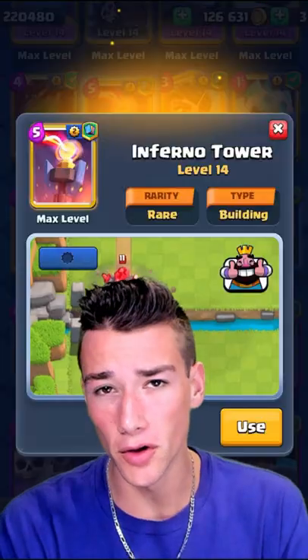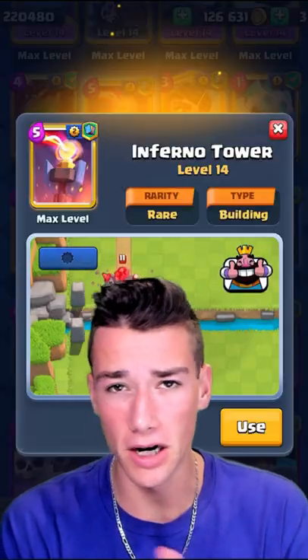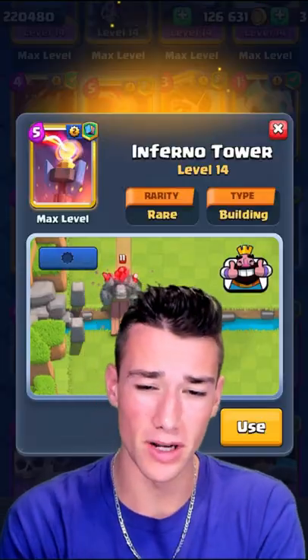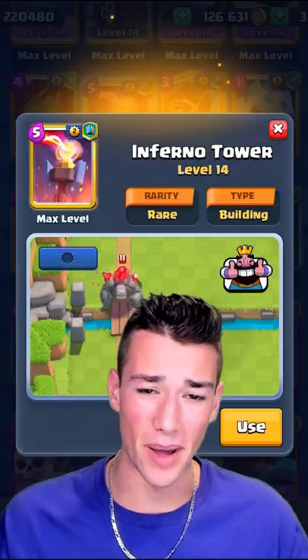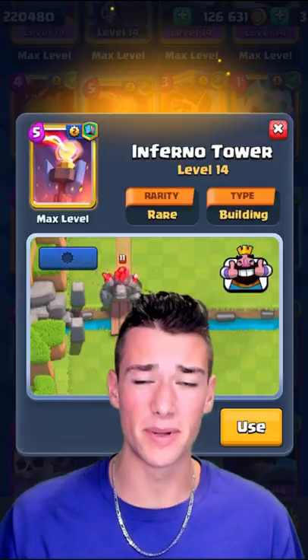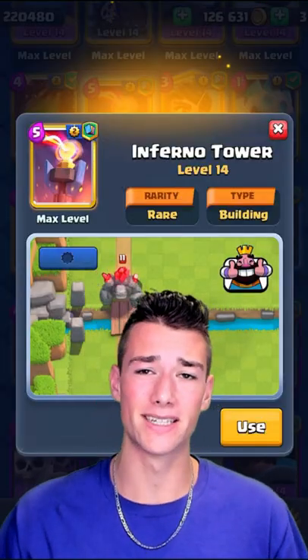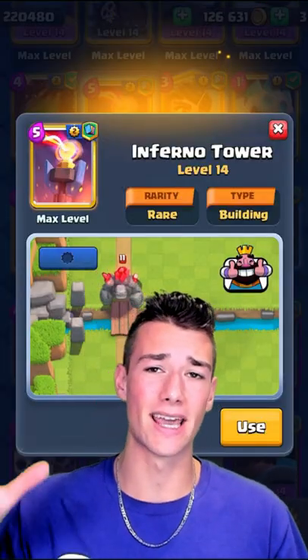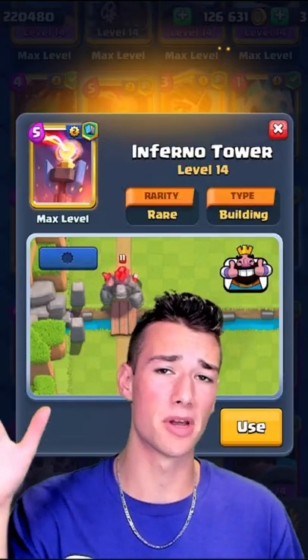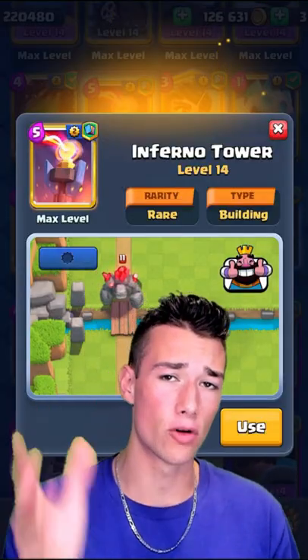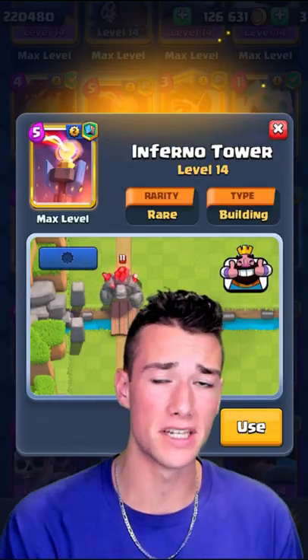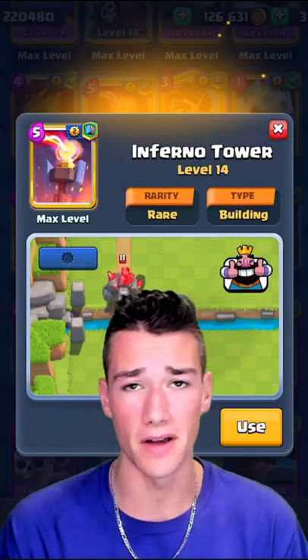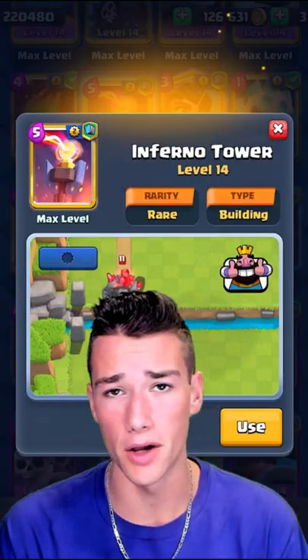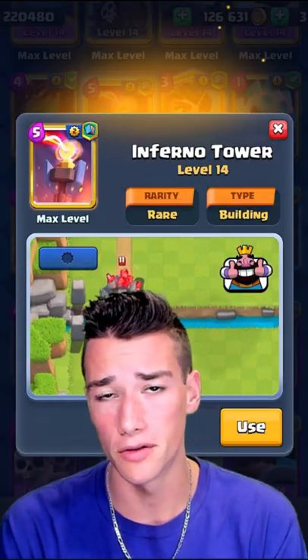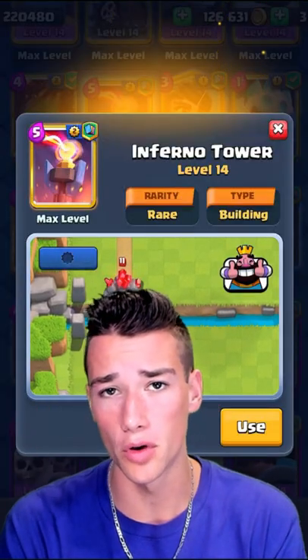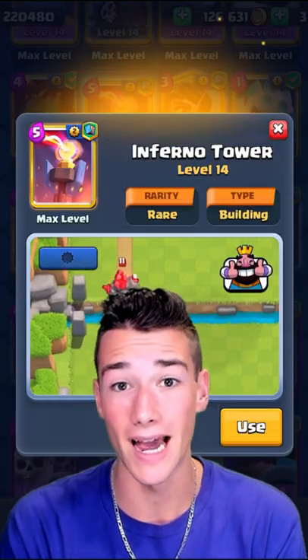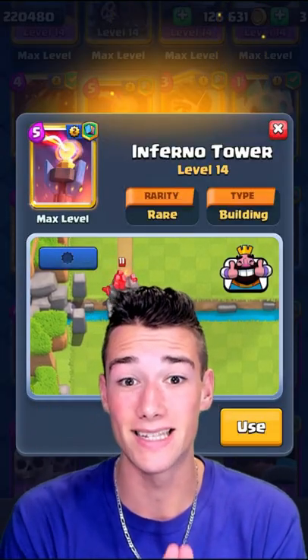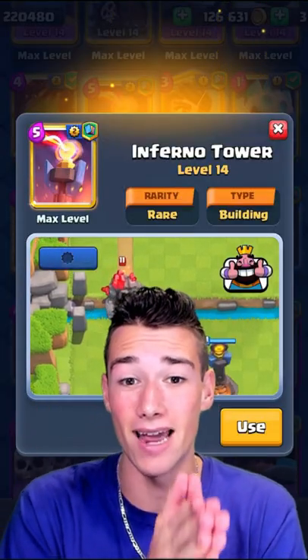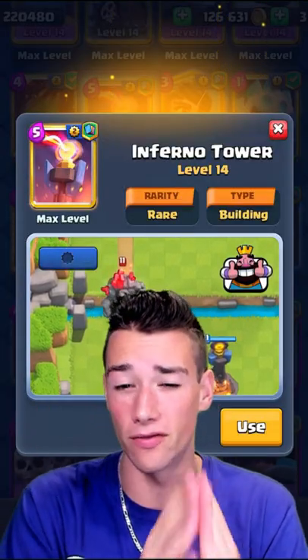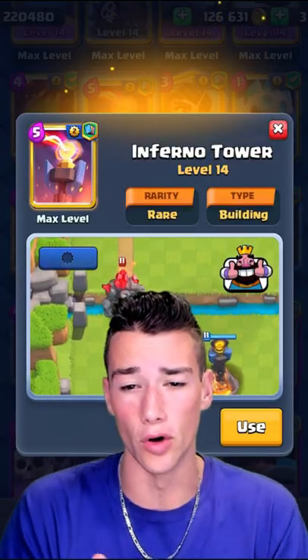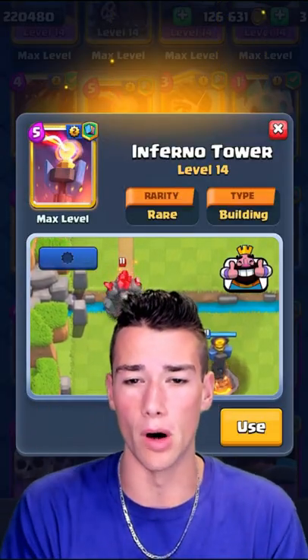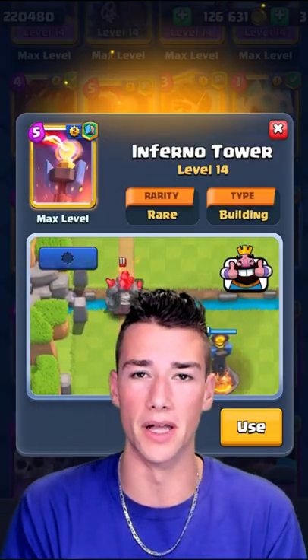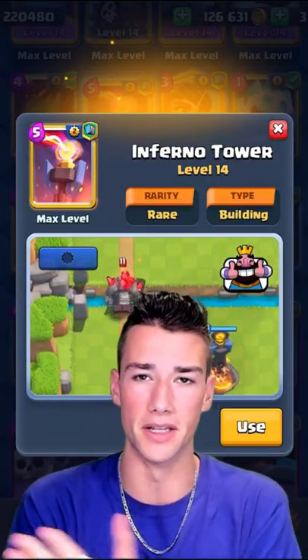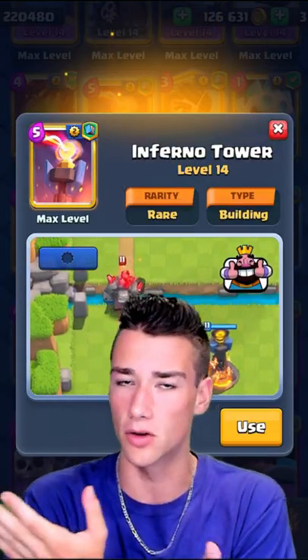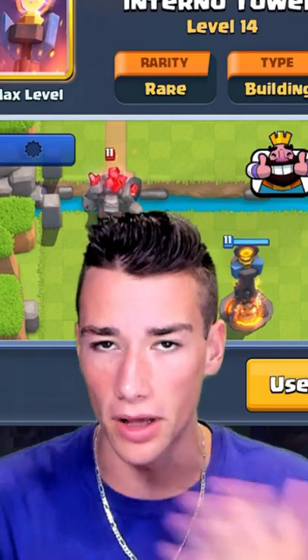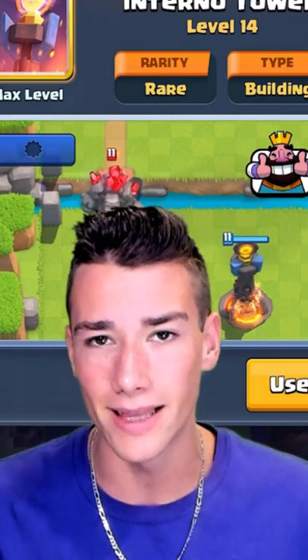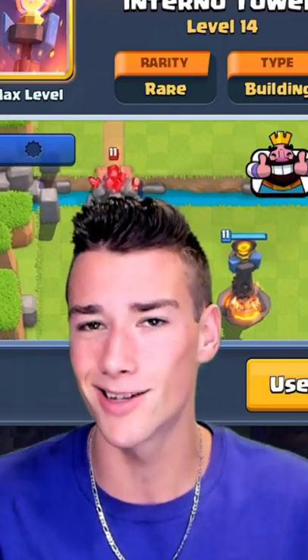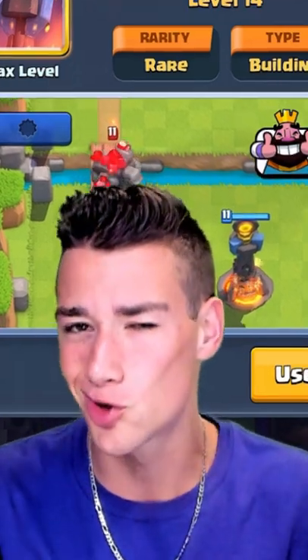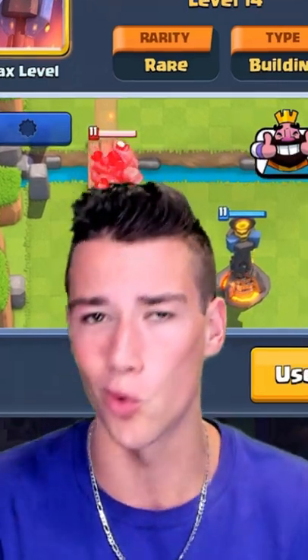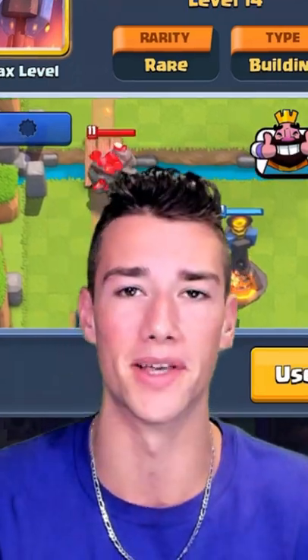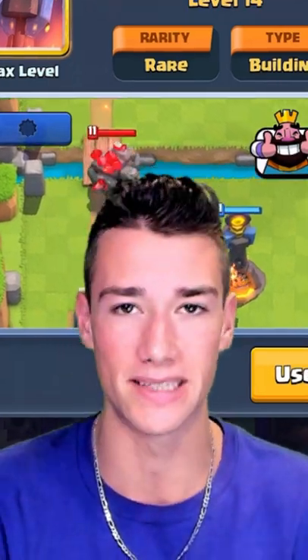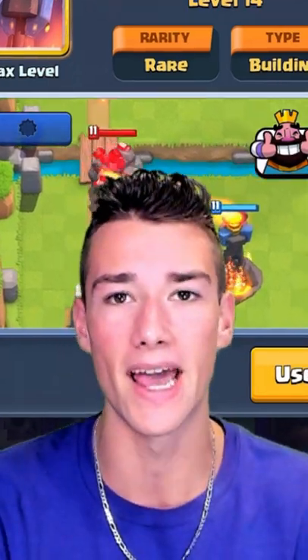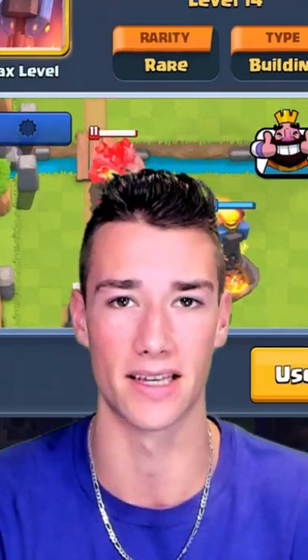Inferno Tower's one of the best buildings in the game, can get crazy value, and of course has that Inferno ability, so it destroys tanks.